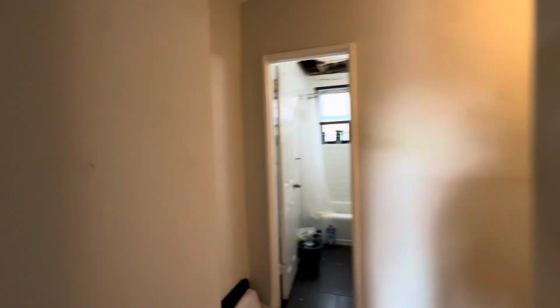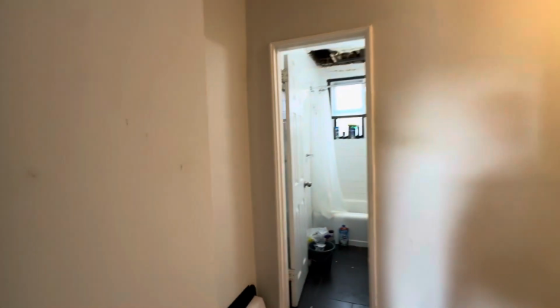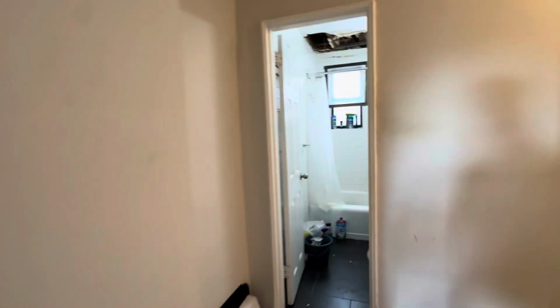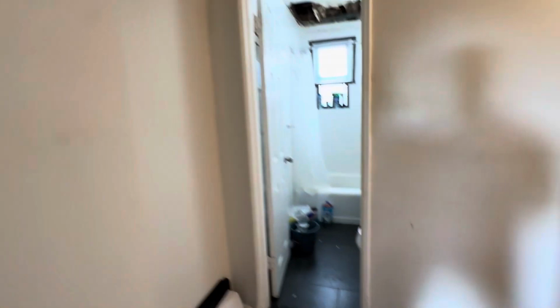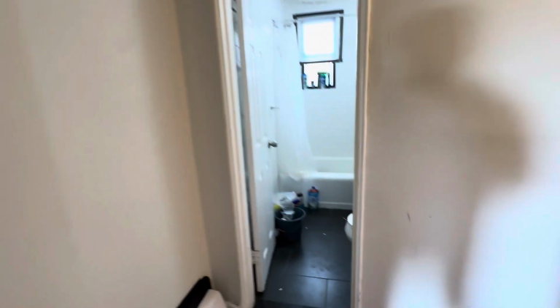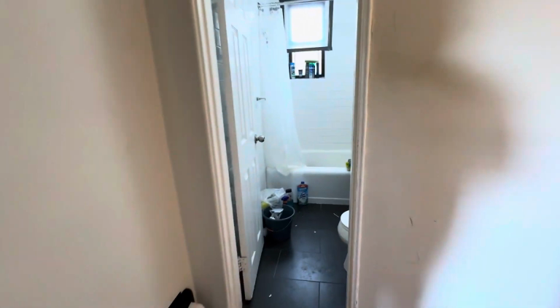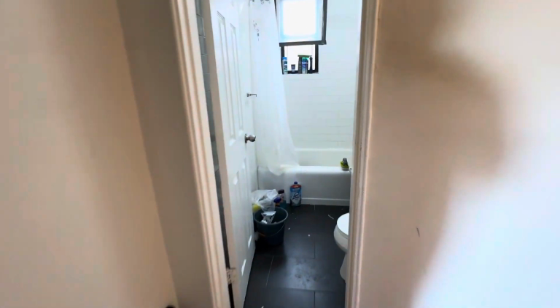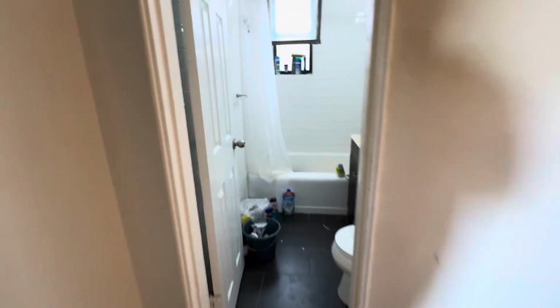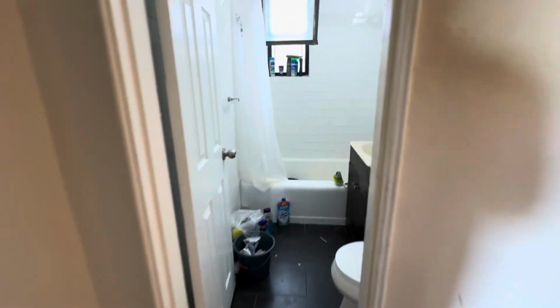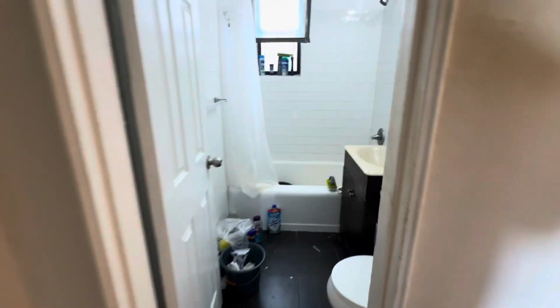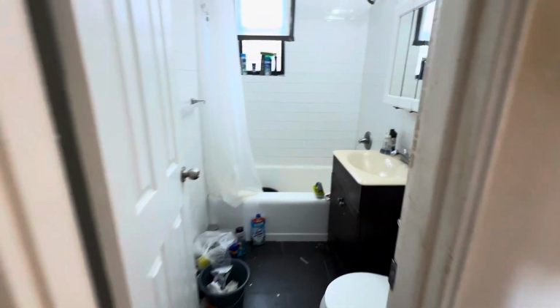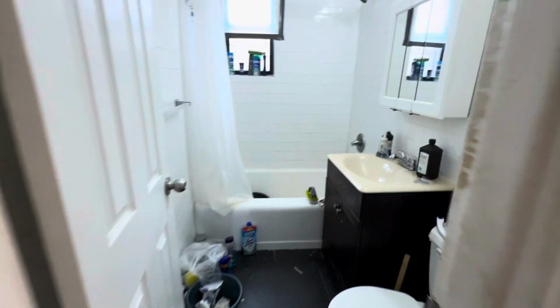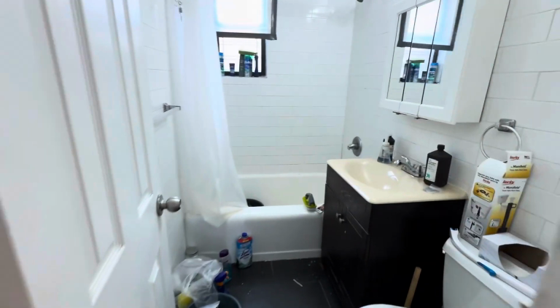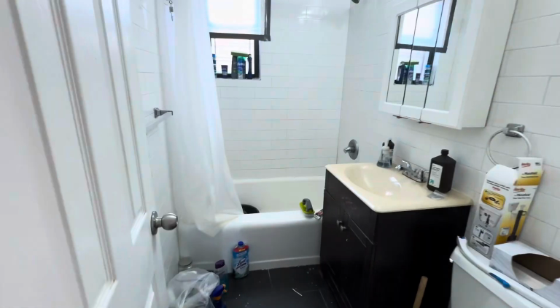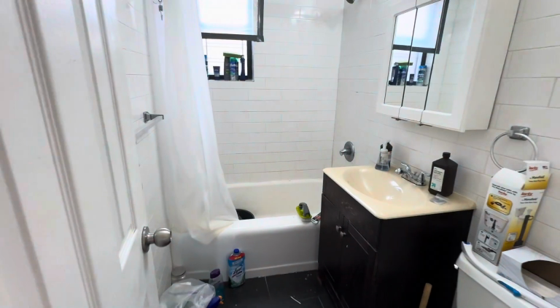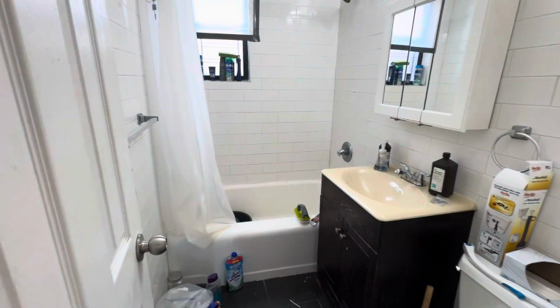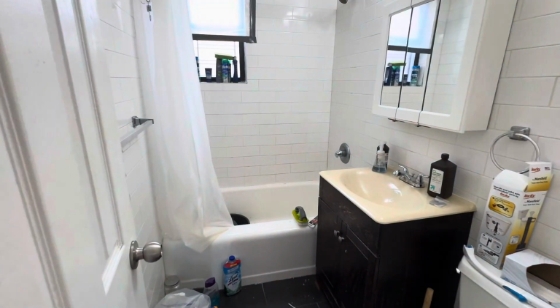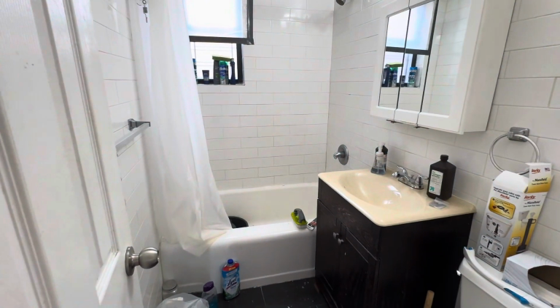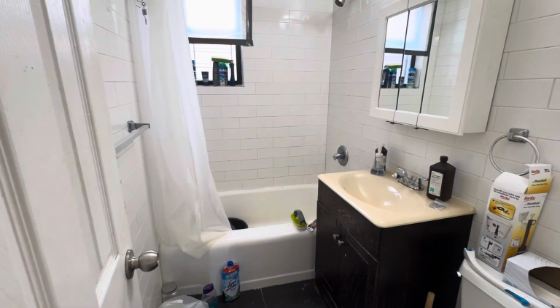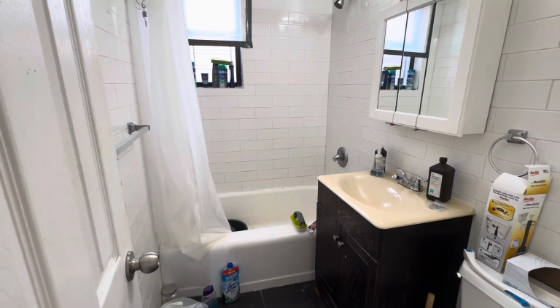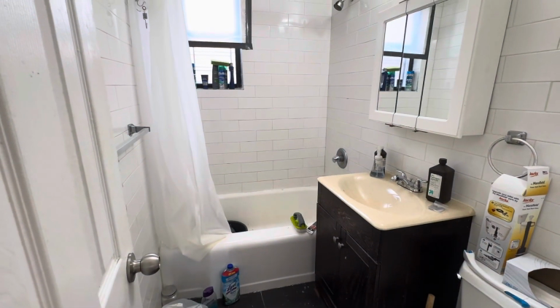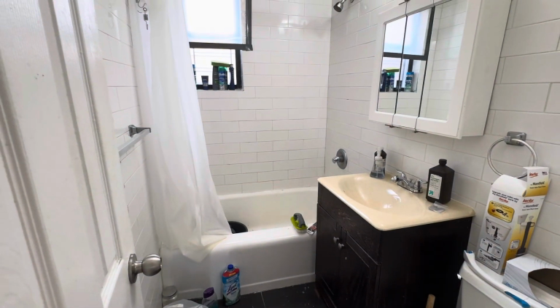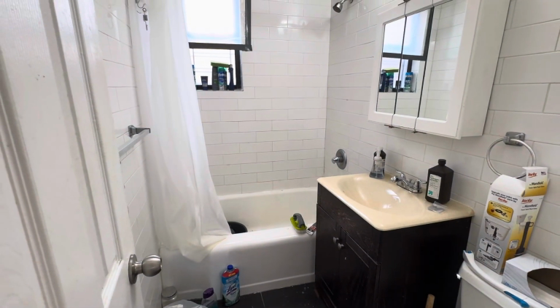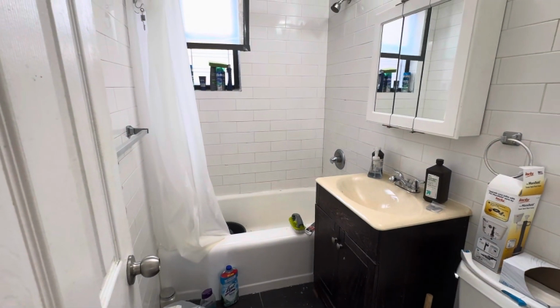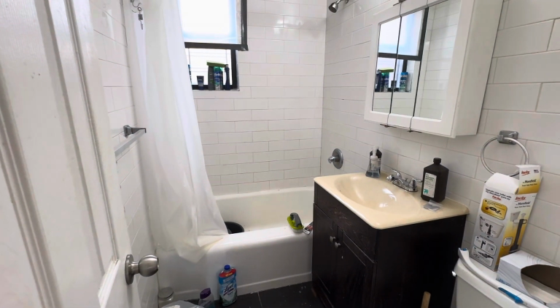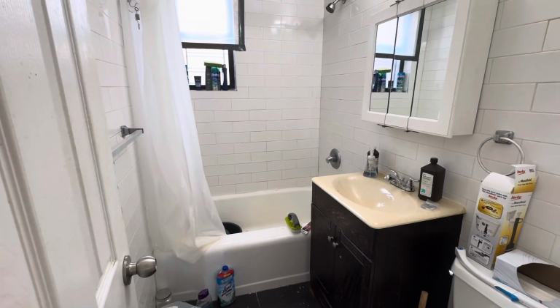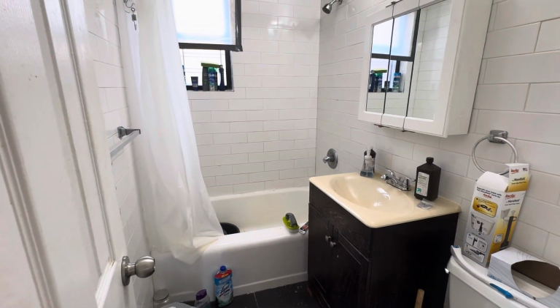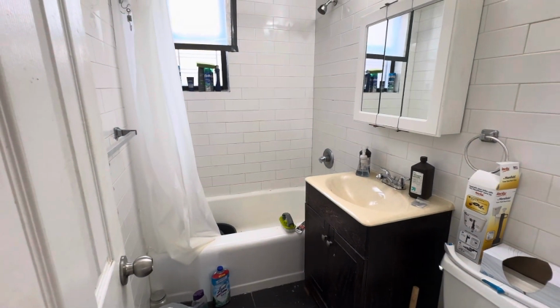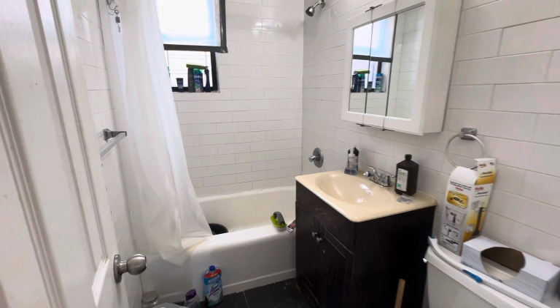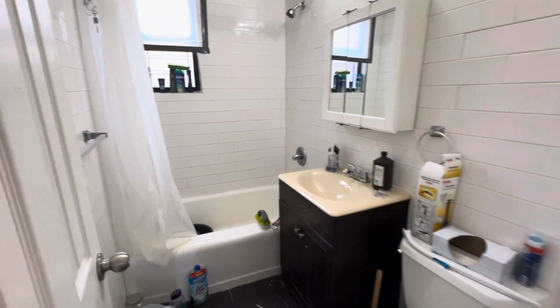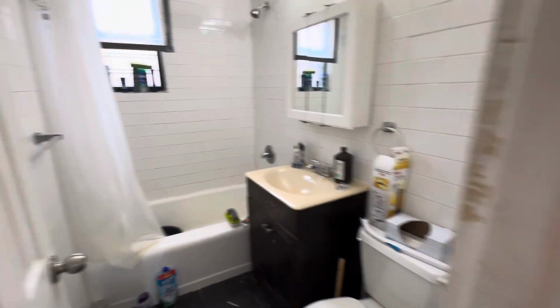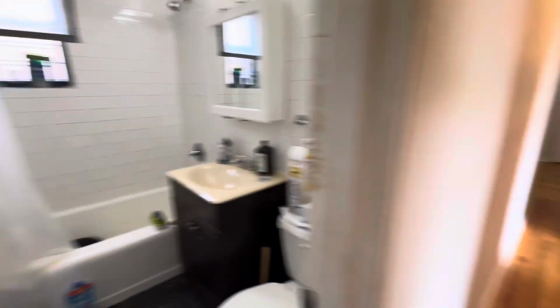And then the bathroom — it's right here.